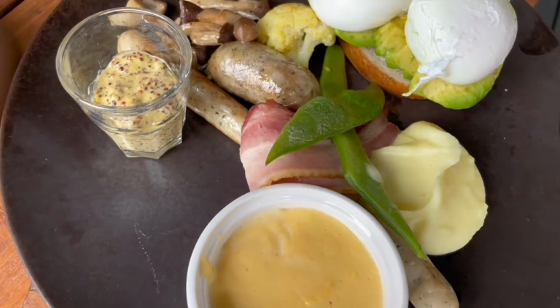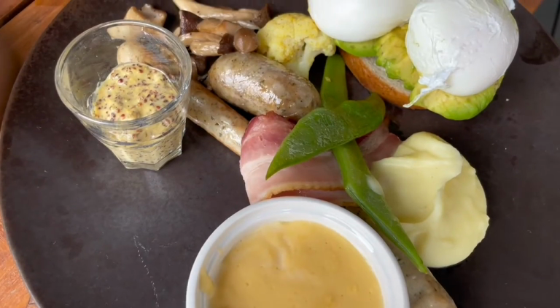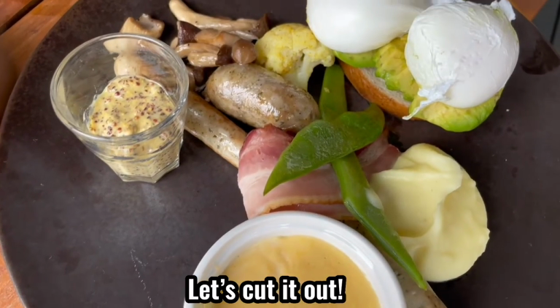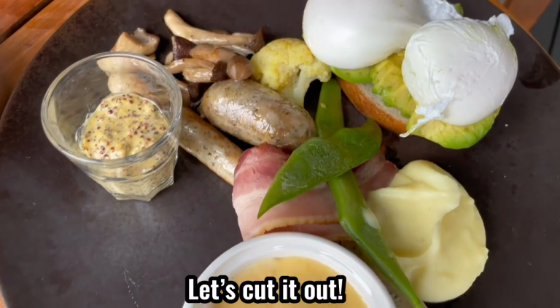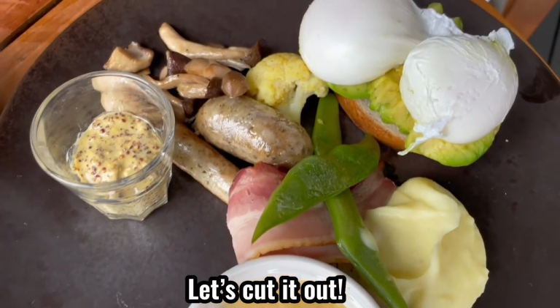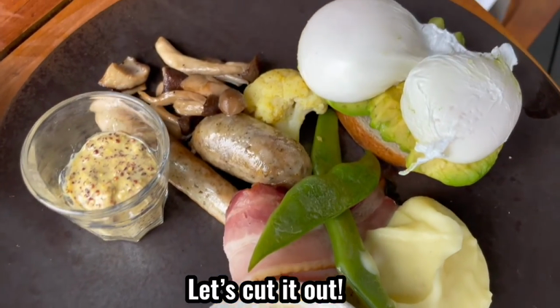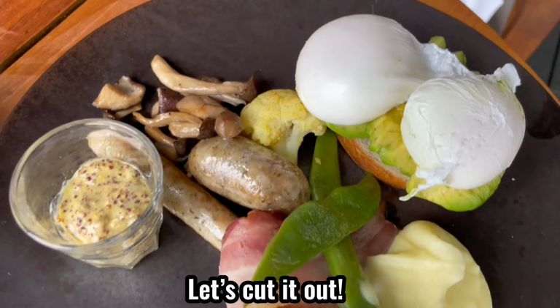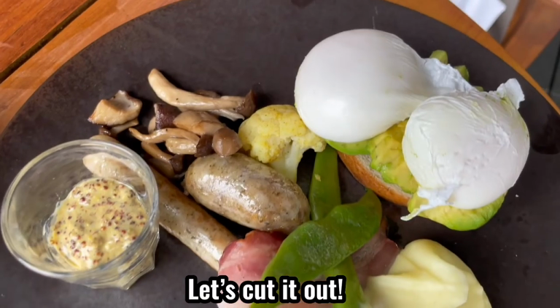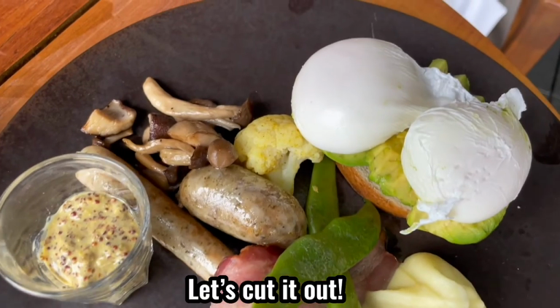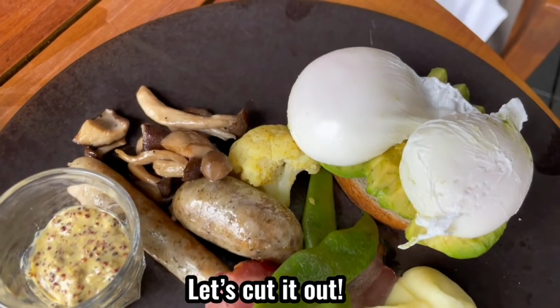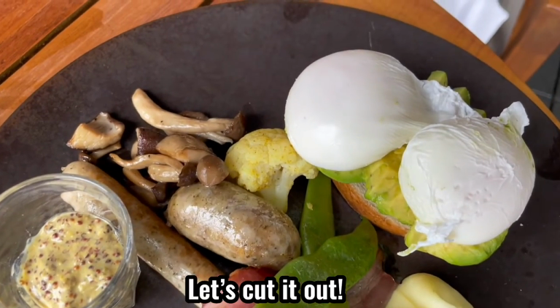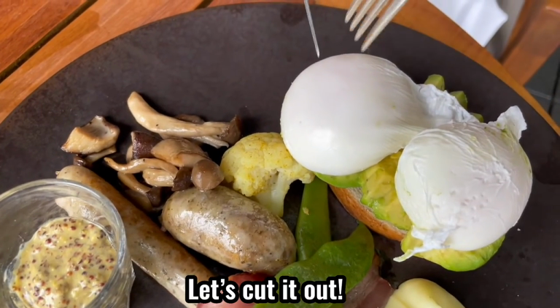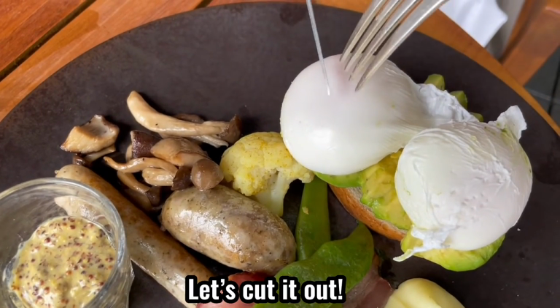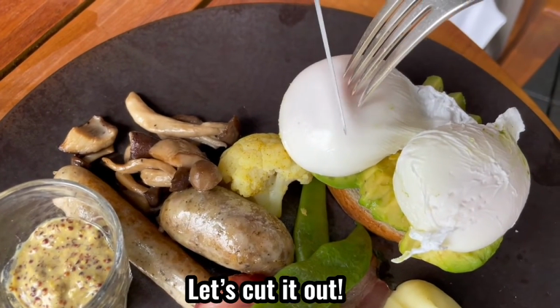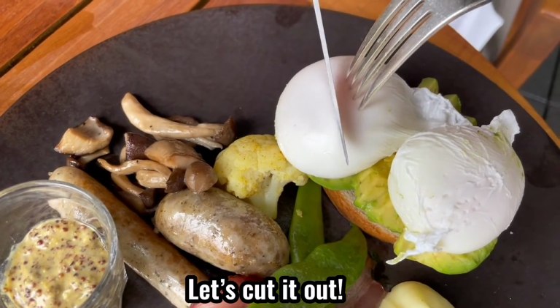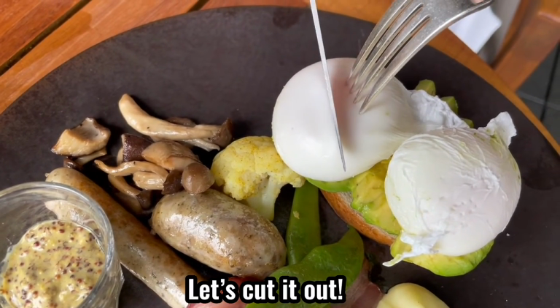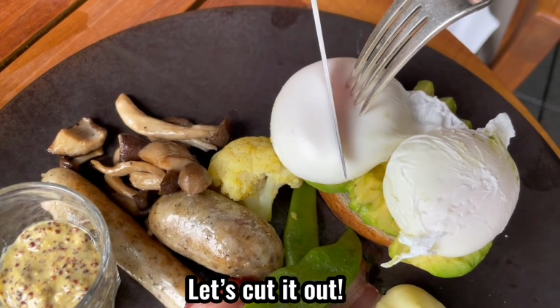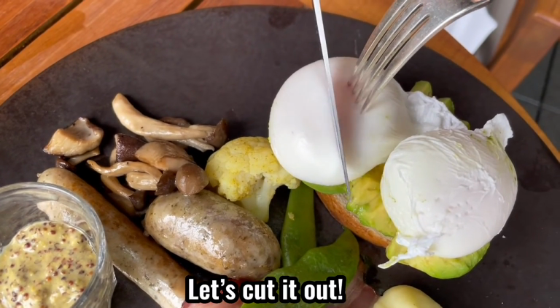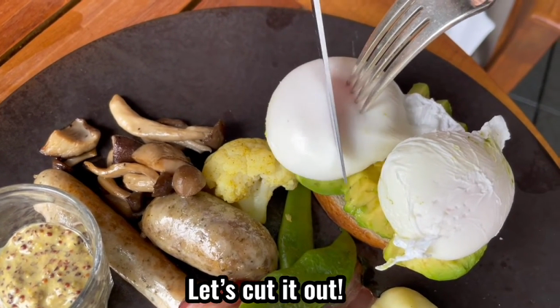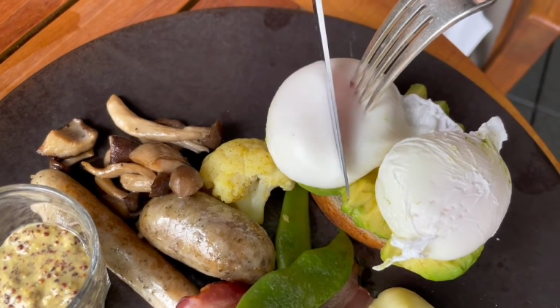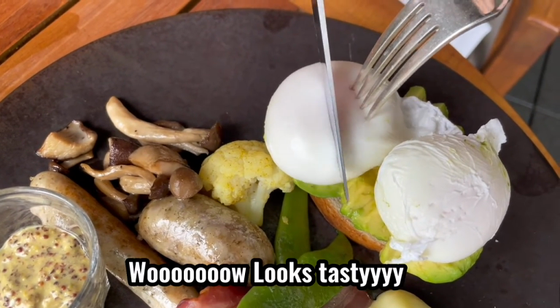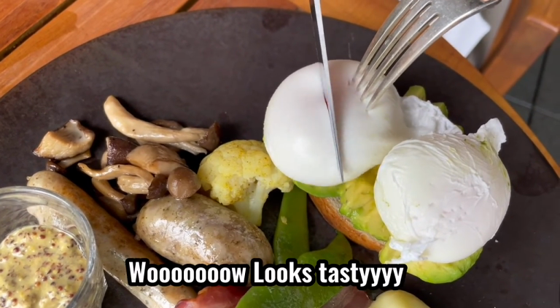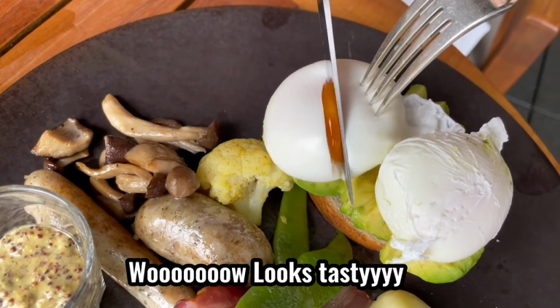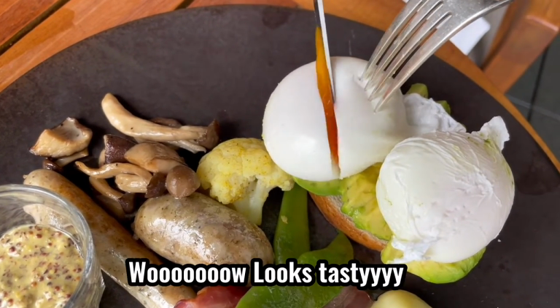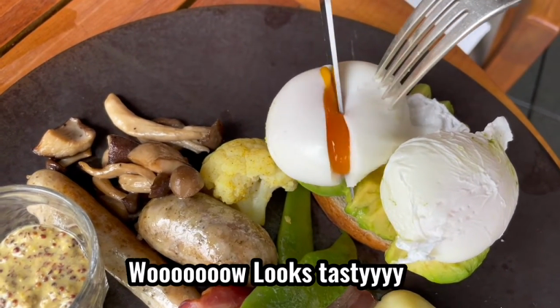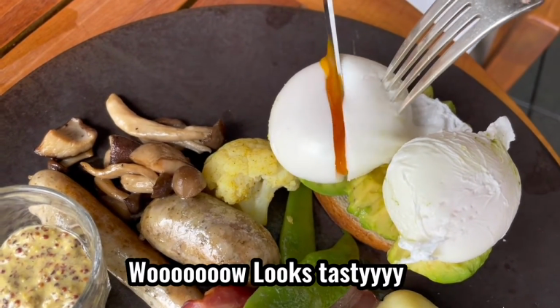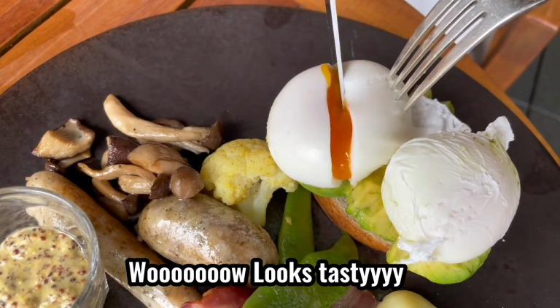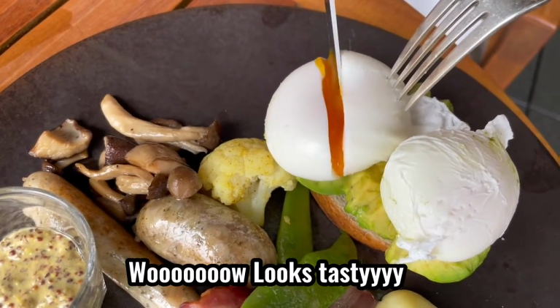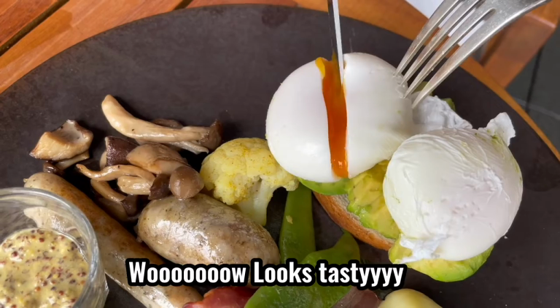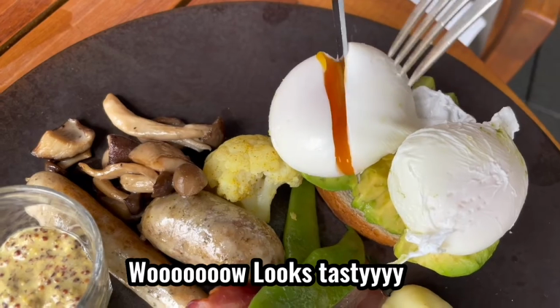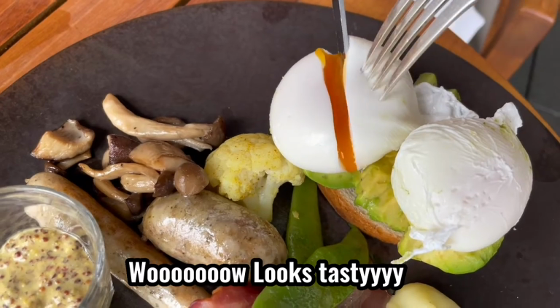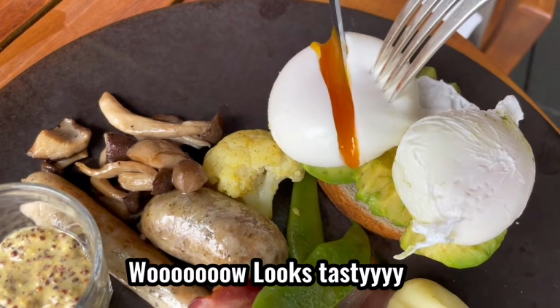Okay, let's cut it. Wow, looks tasty, right?